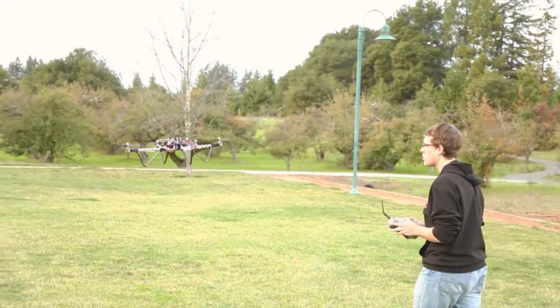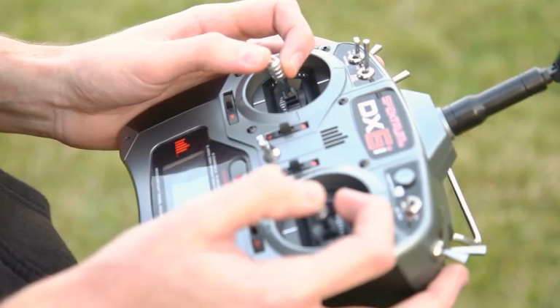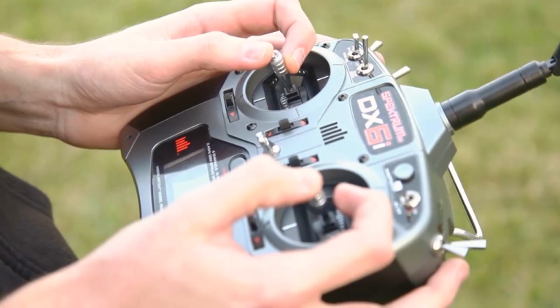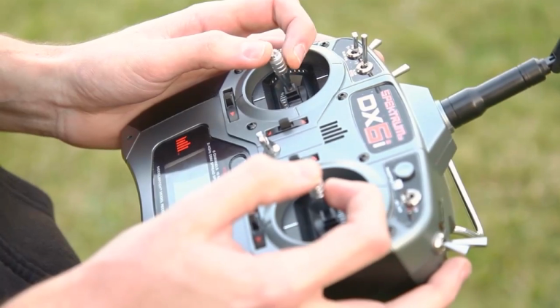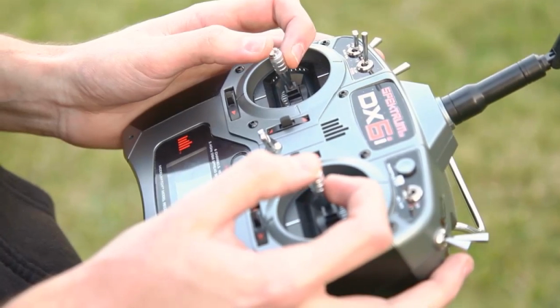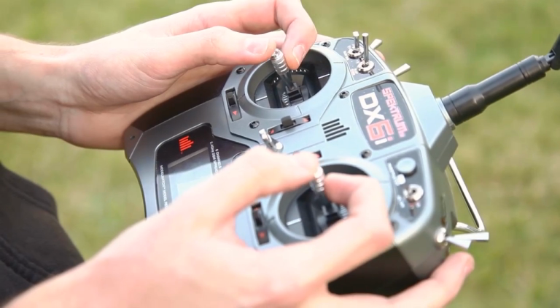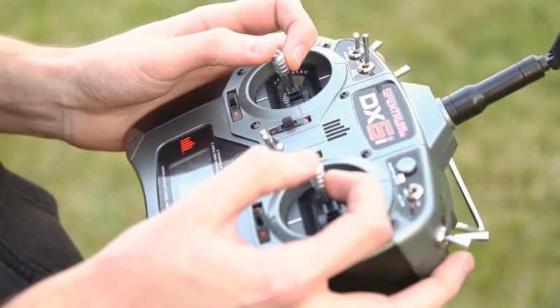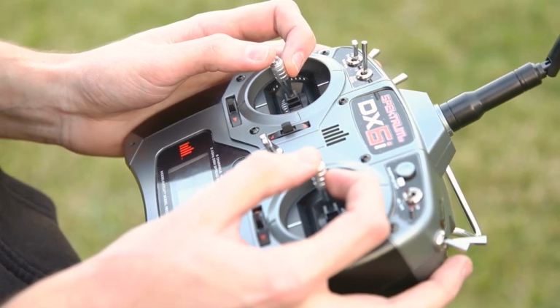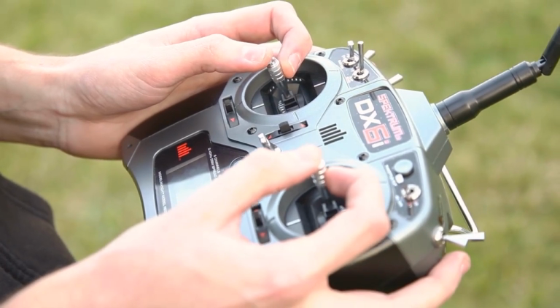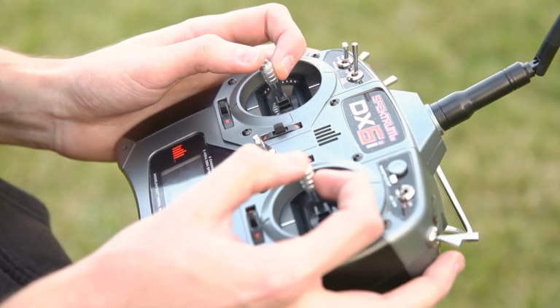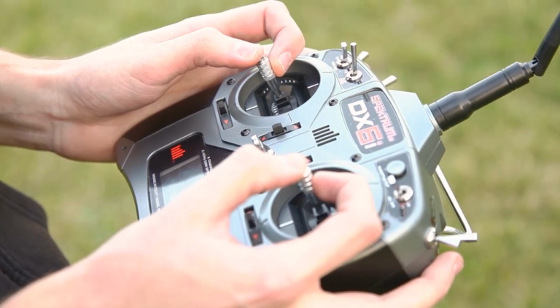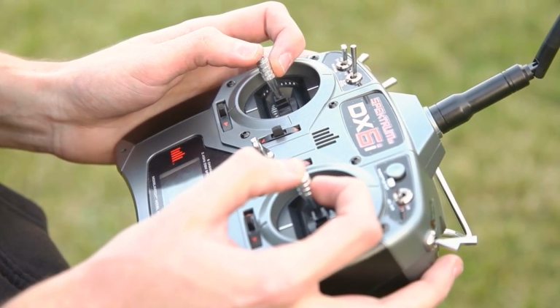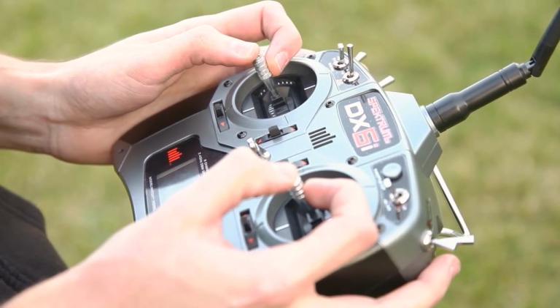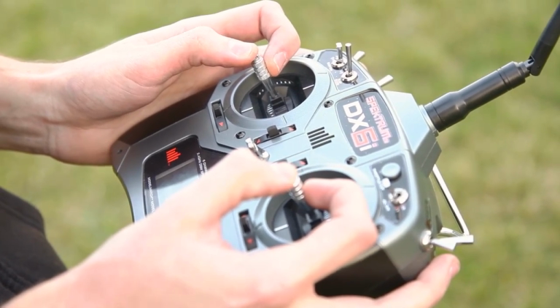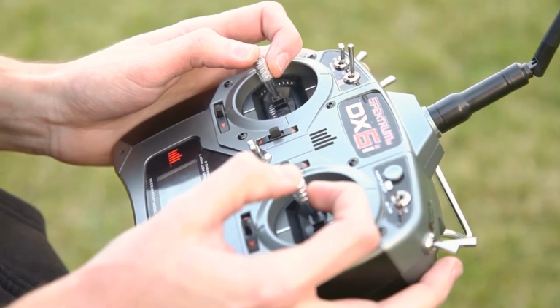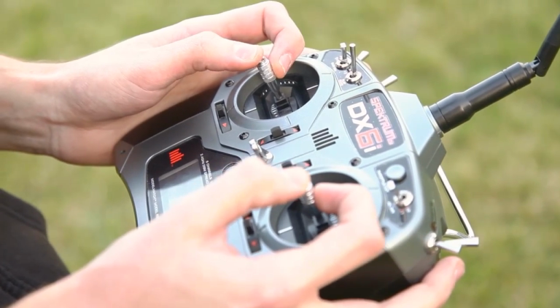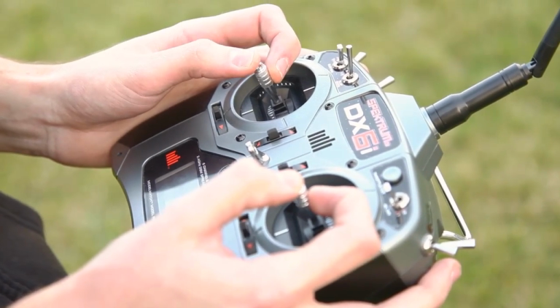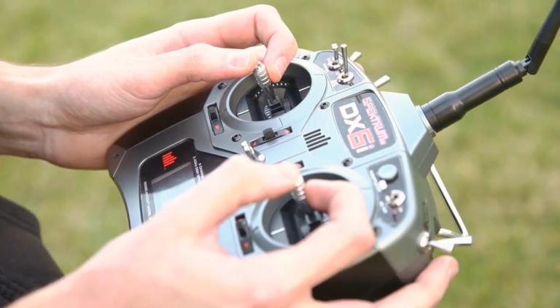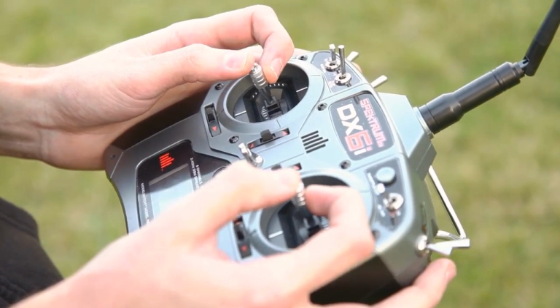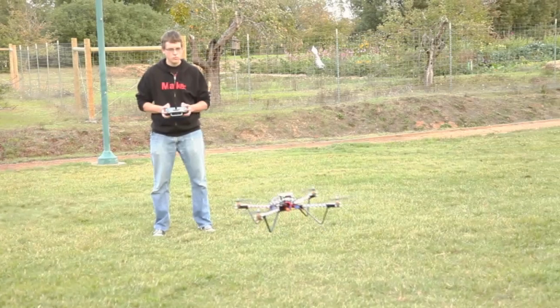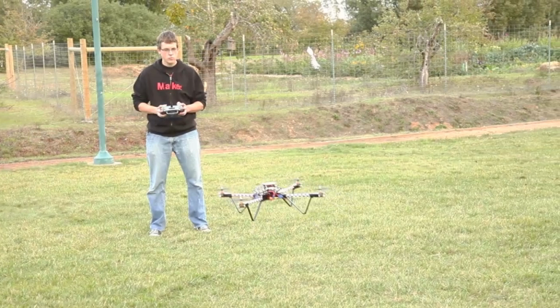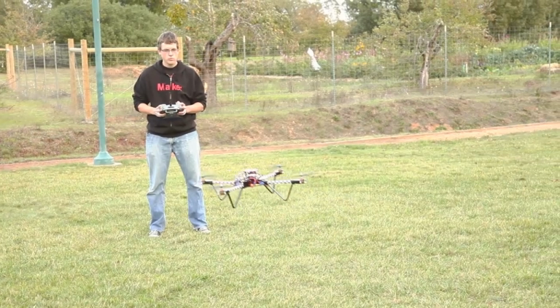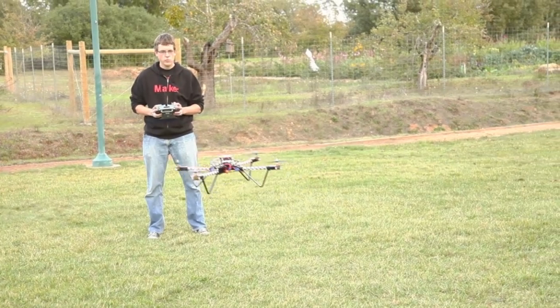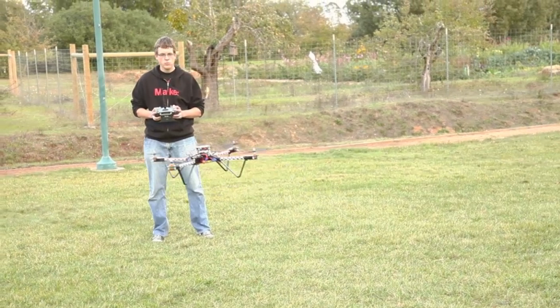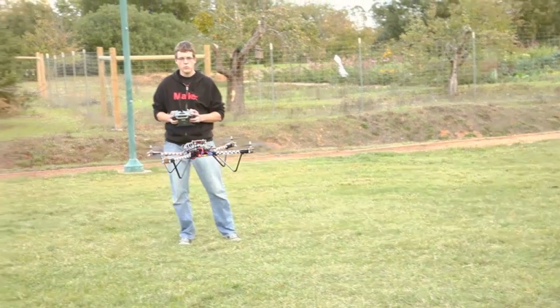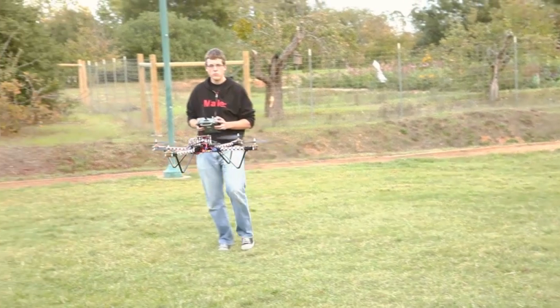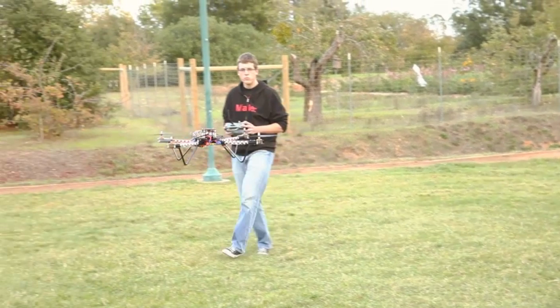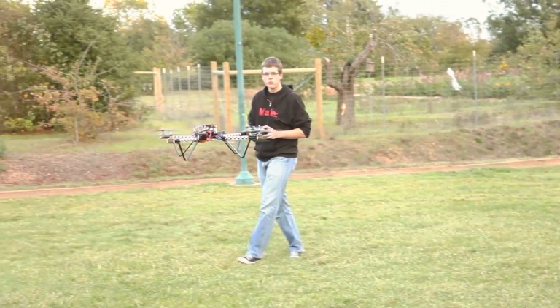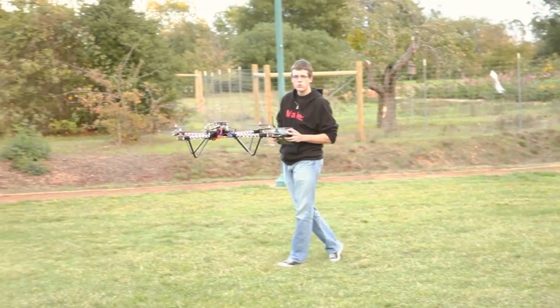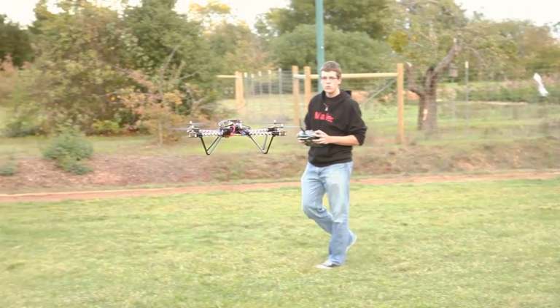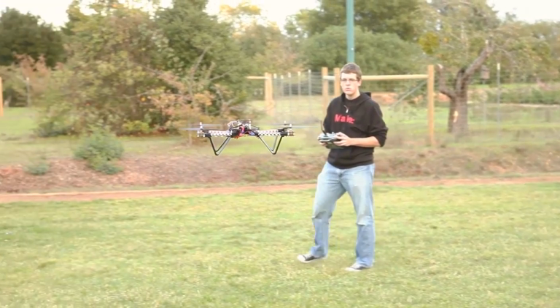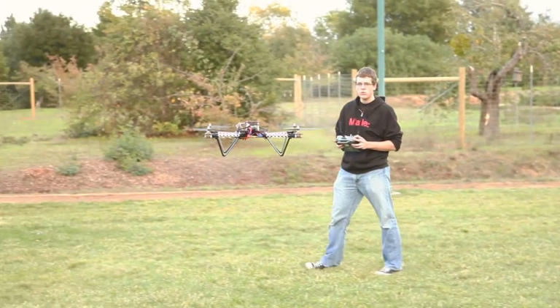Over time, you'll become more confident on the sticks of your radio controller, and should start flying nose in, which is much more difficult.